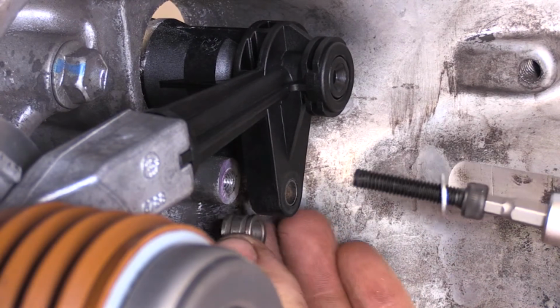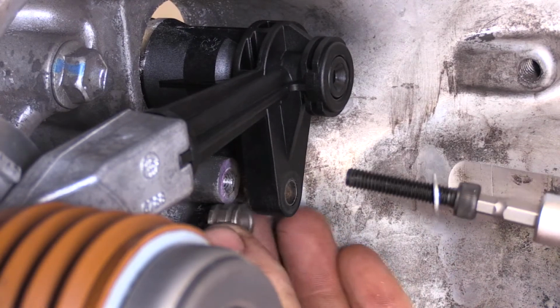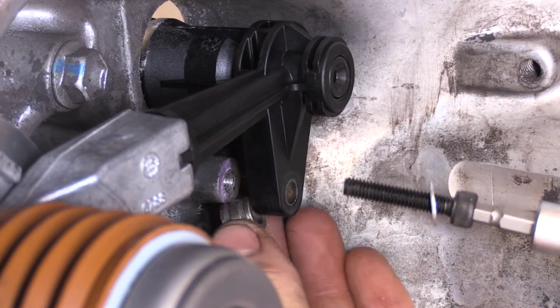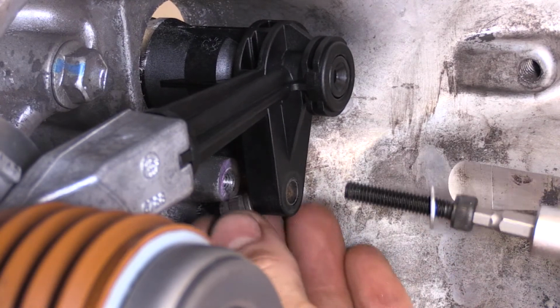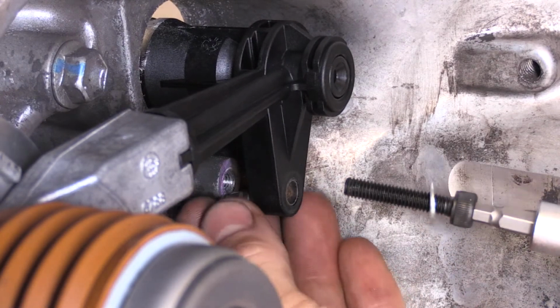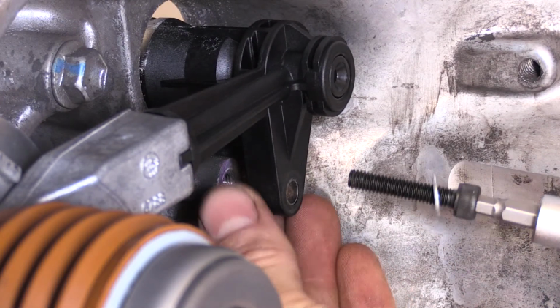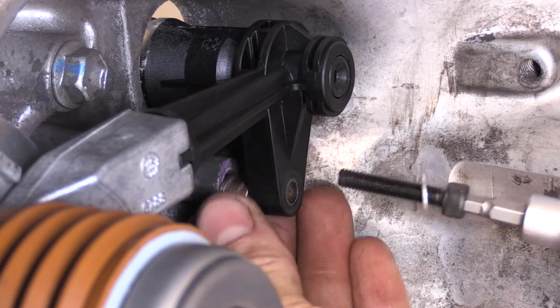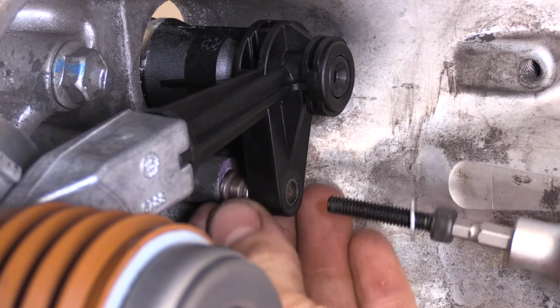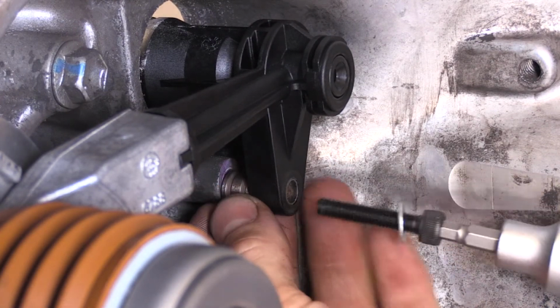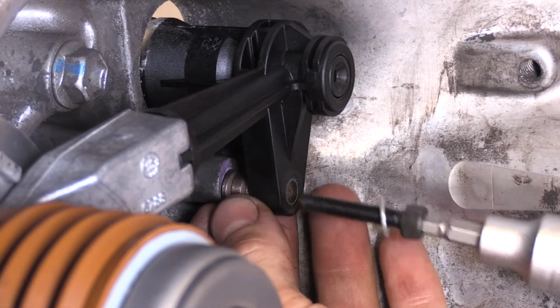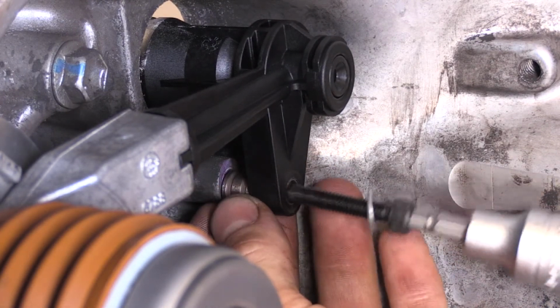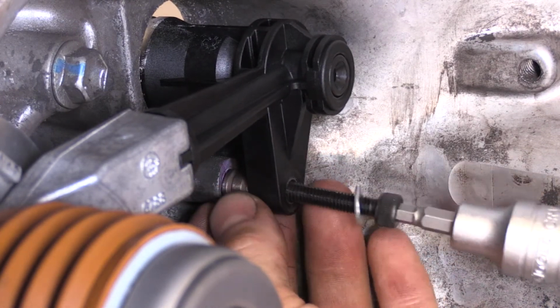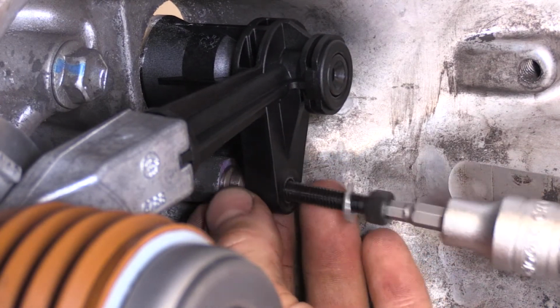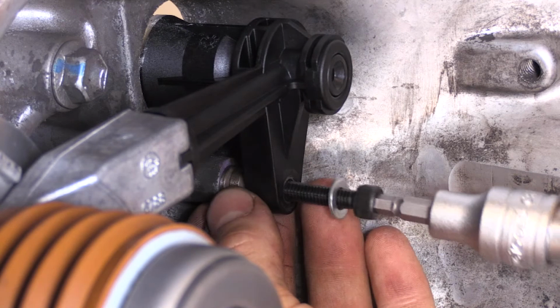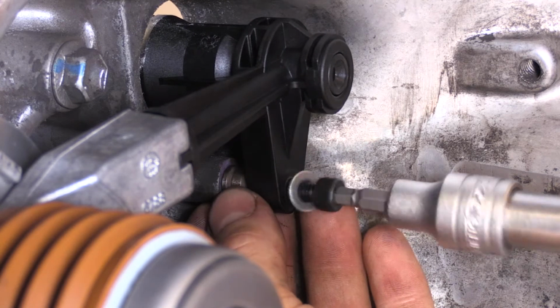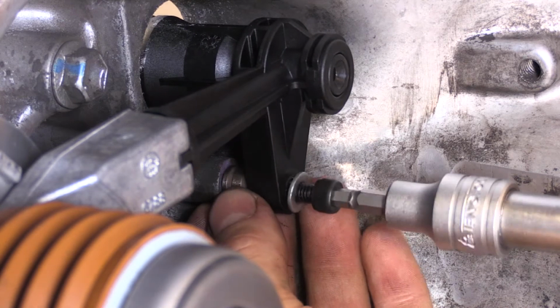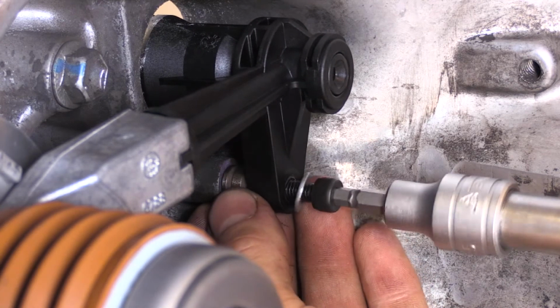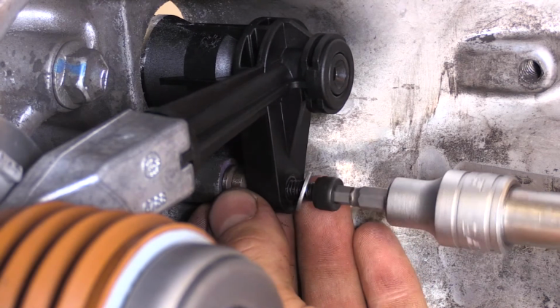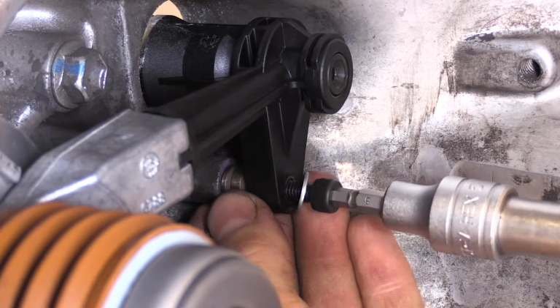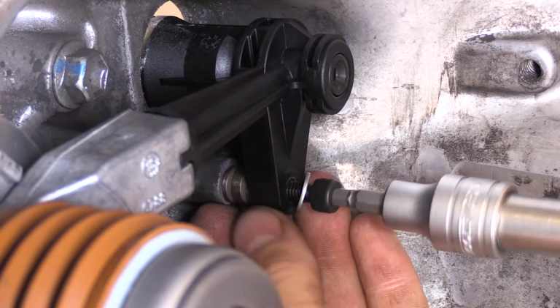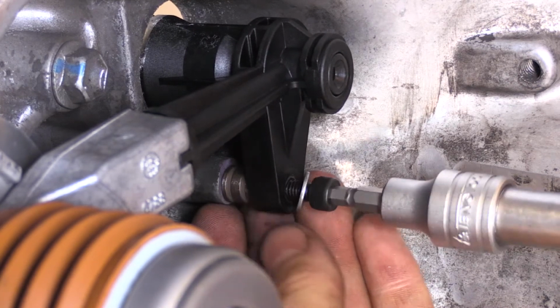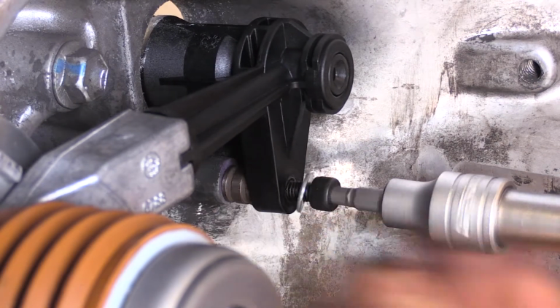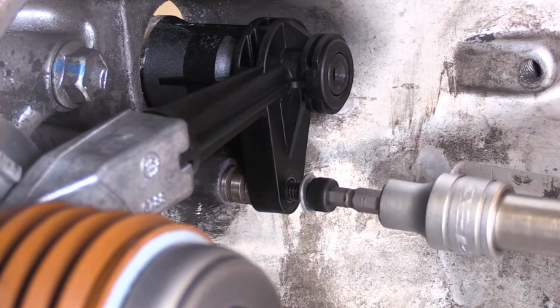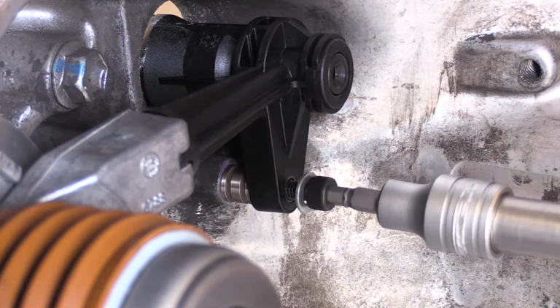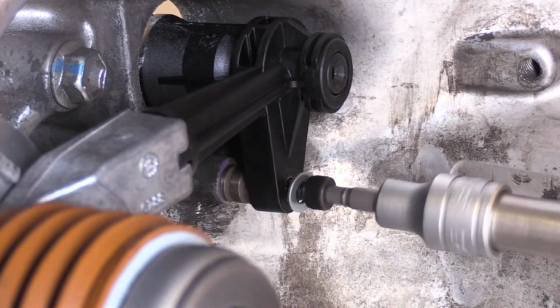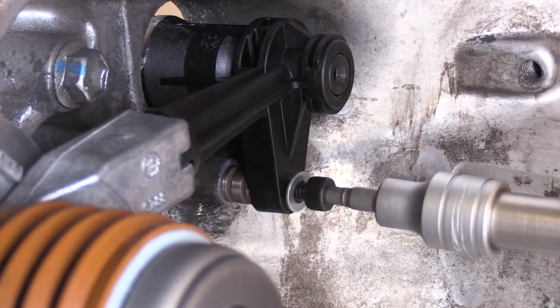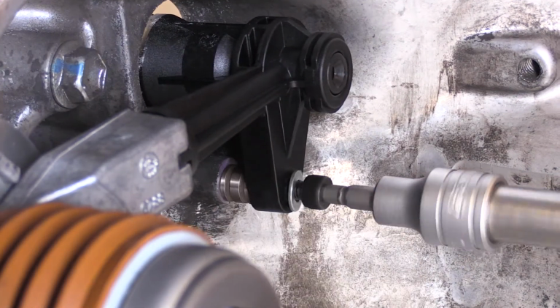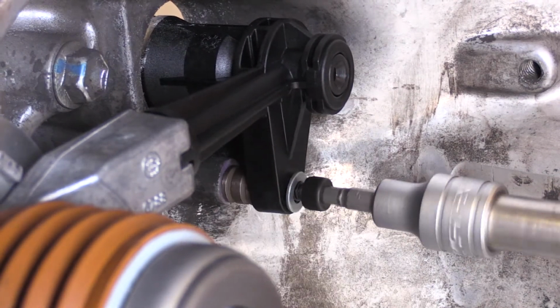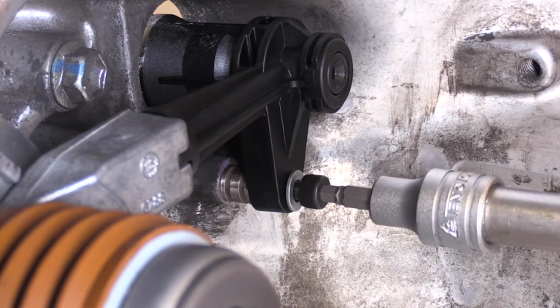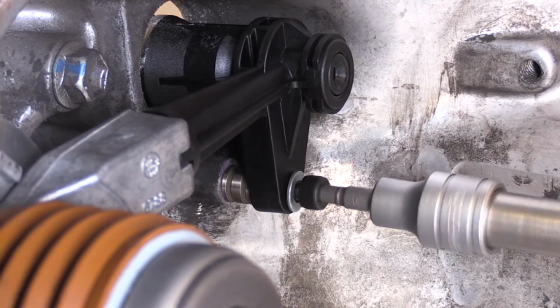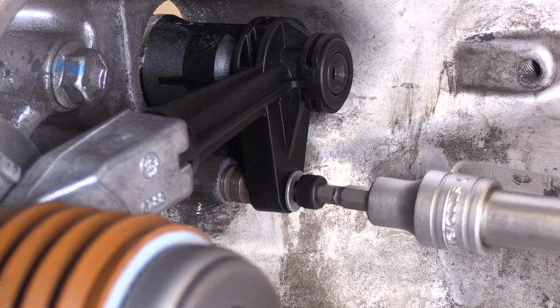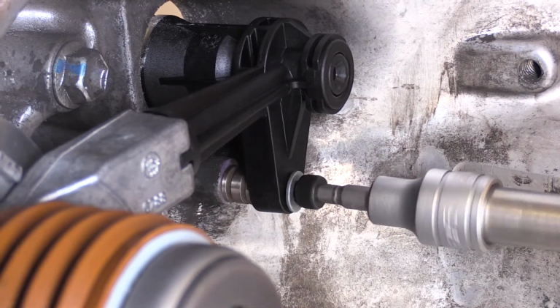After placing the included spacer behind the mount, bolt the concentric slave cylinder pipe support to the mount using thread lock.